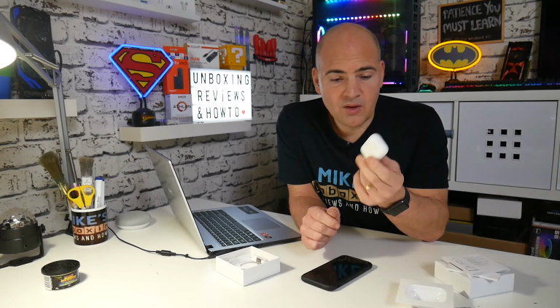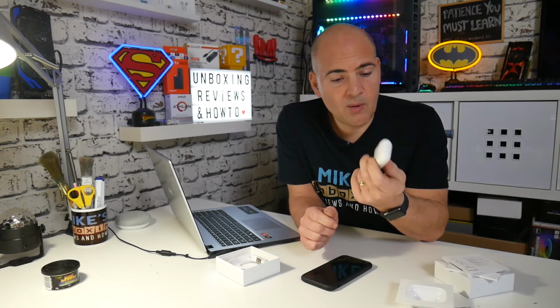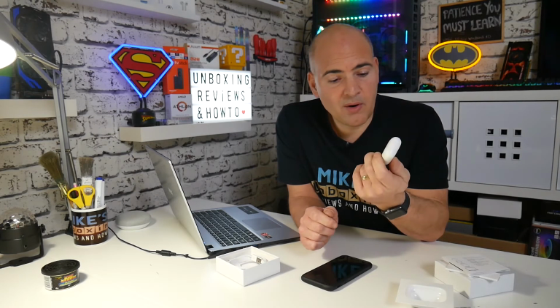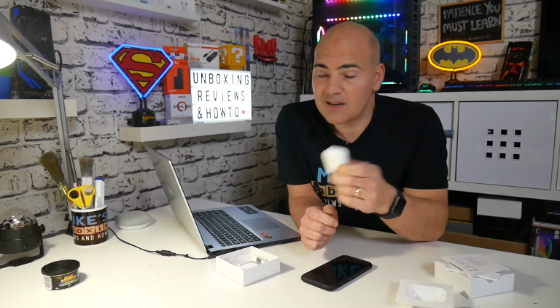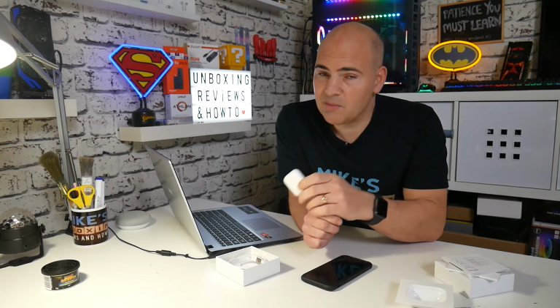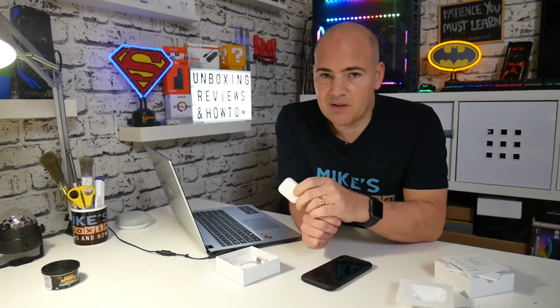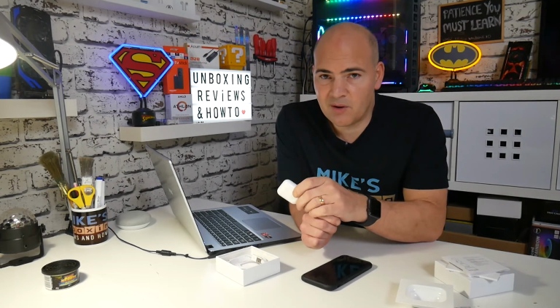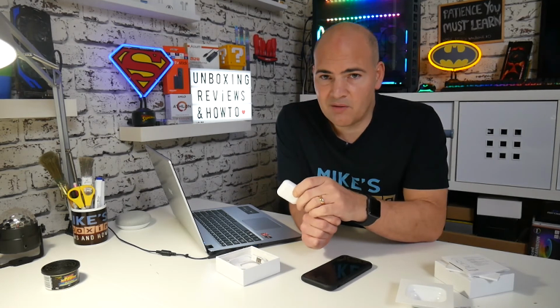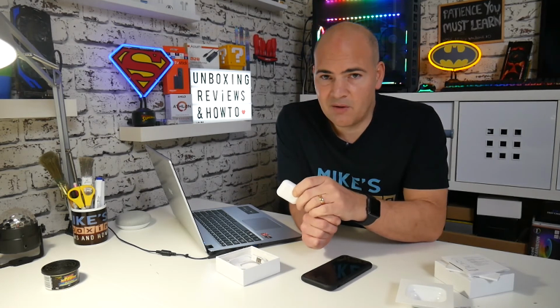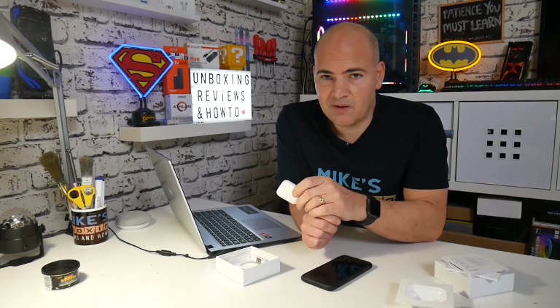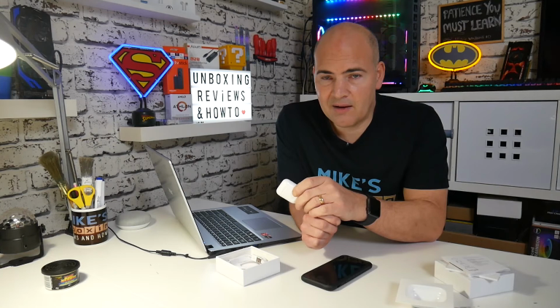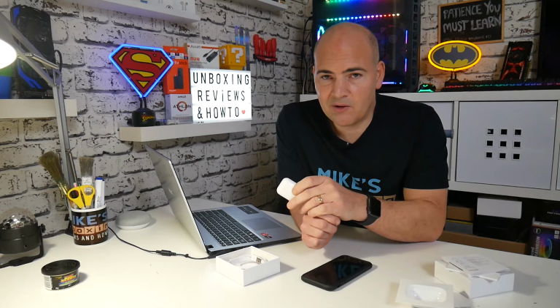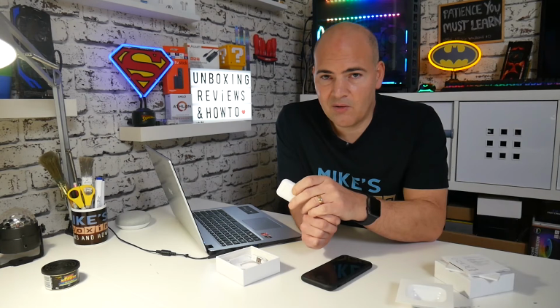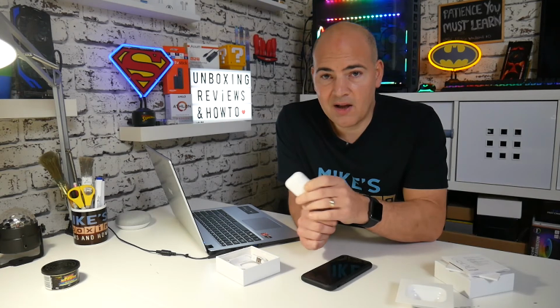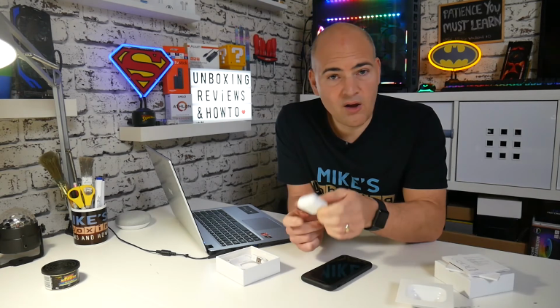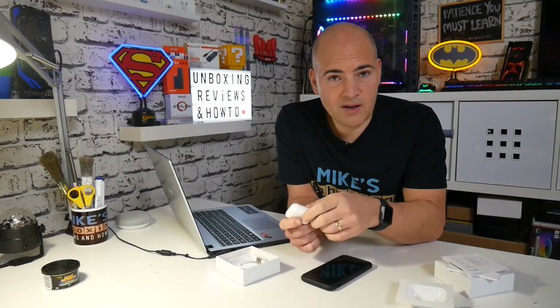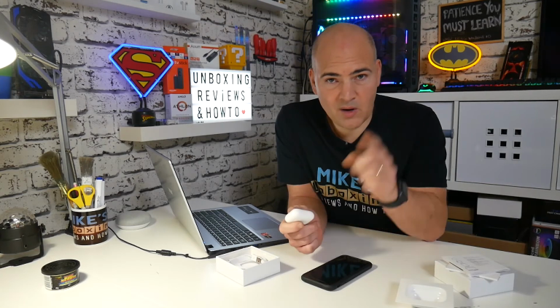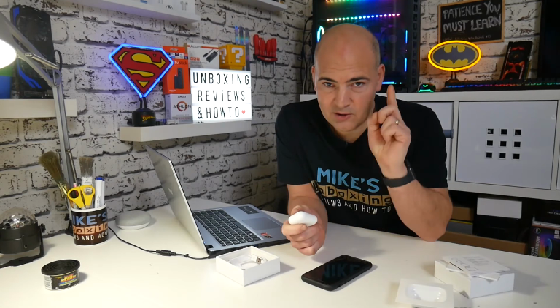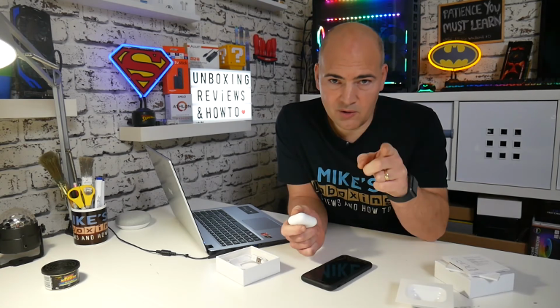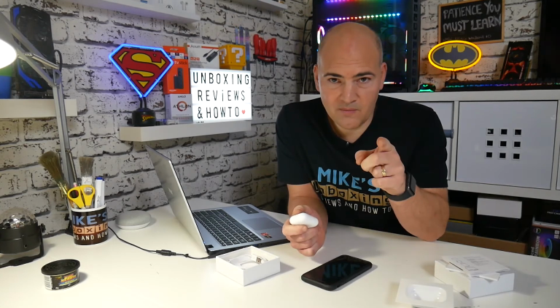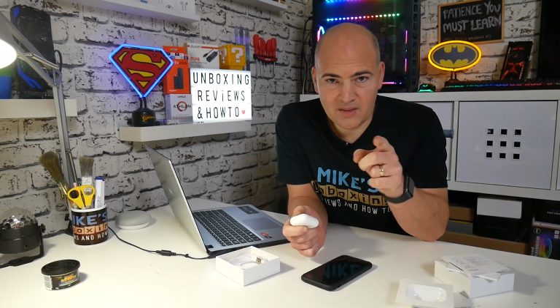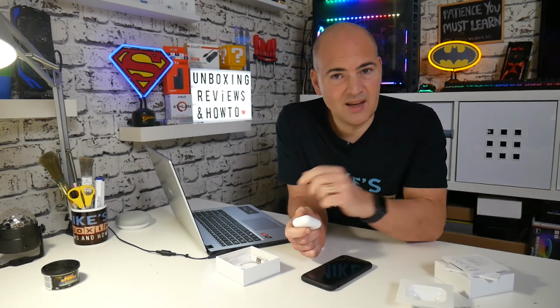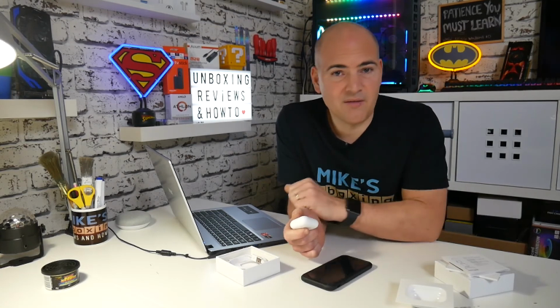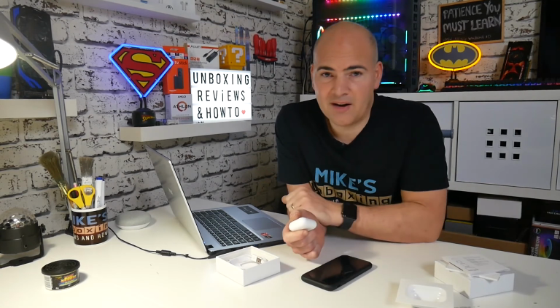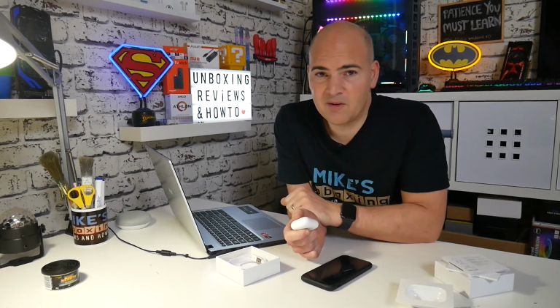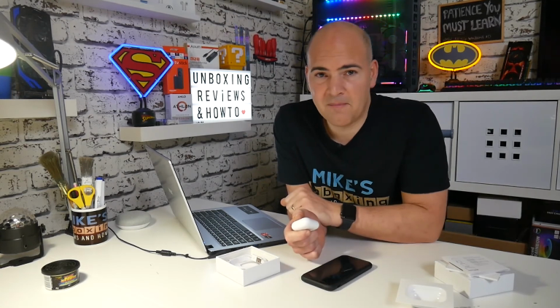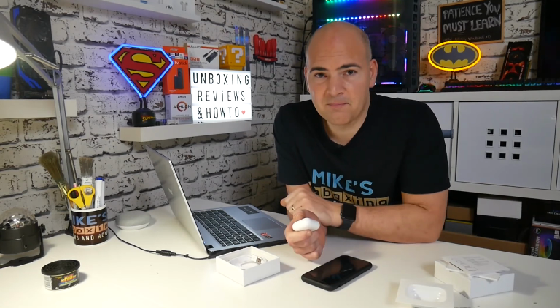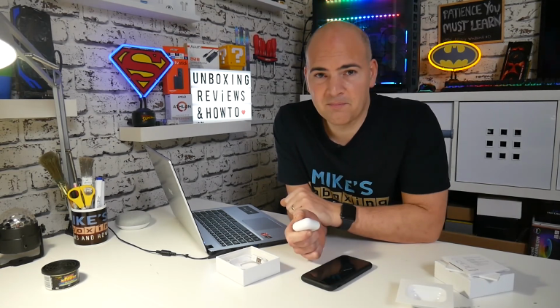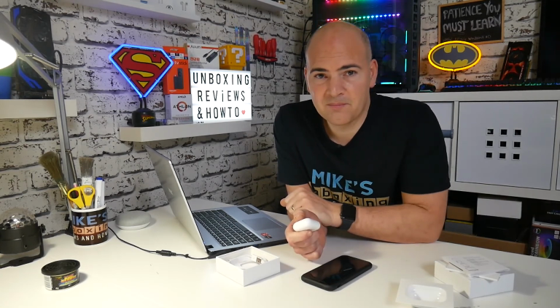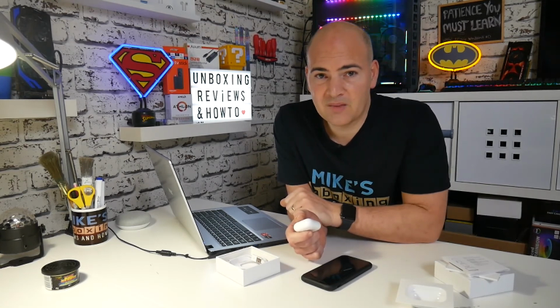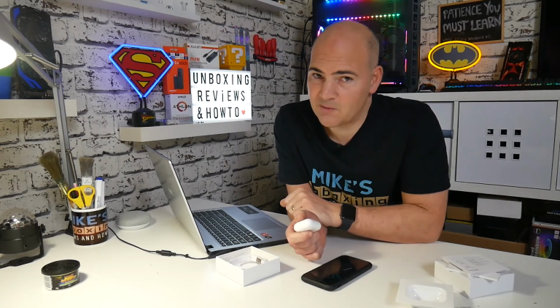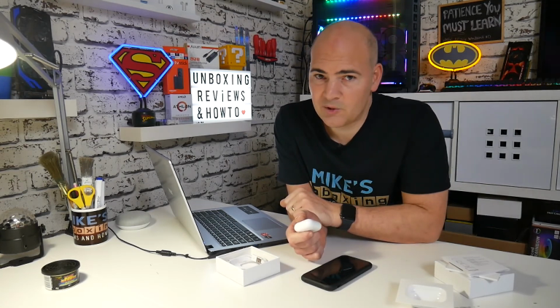These have been the AirPod clones from EarDots.co. I've been Mike from Mike's Unboxing Reviews and How To. Hopefully we'll catch you in the very next video. Thanks for watching.